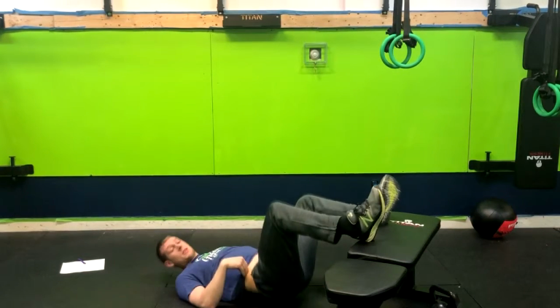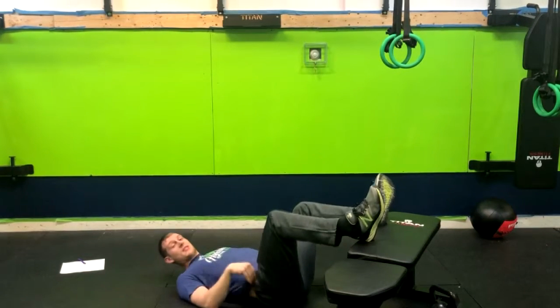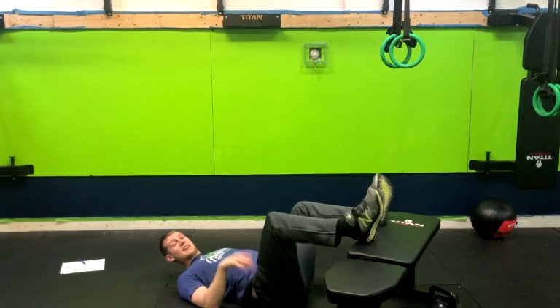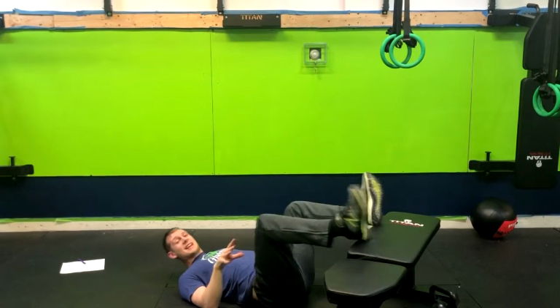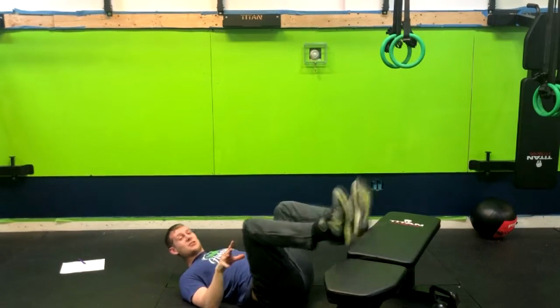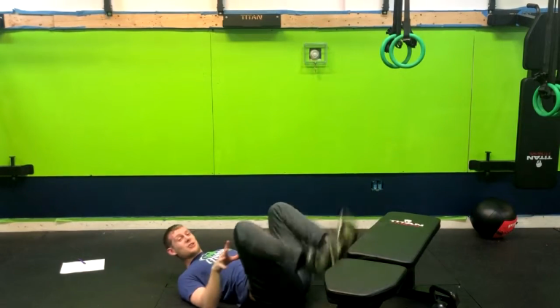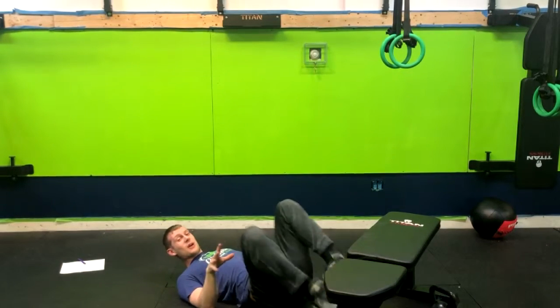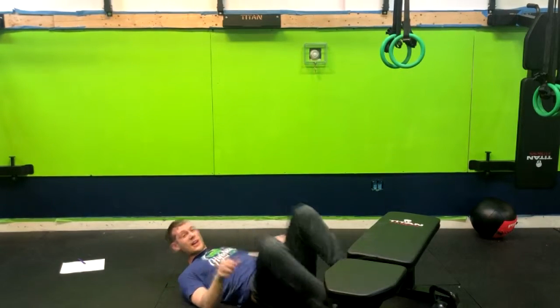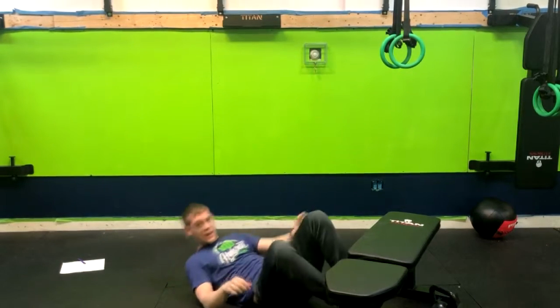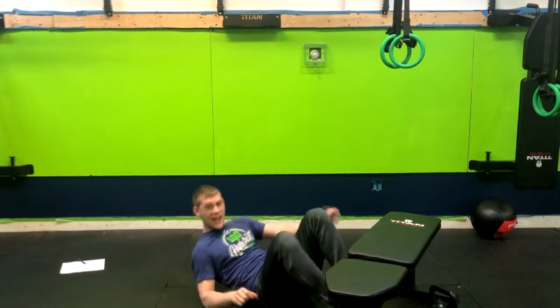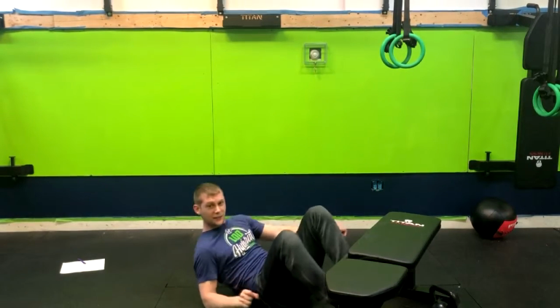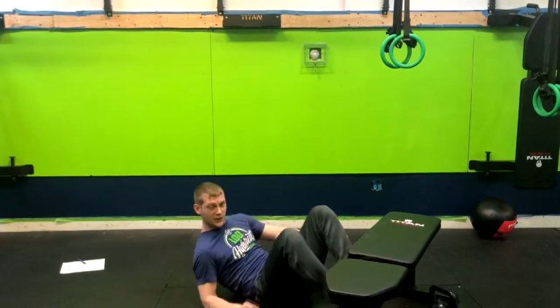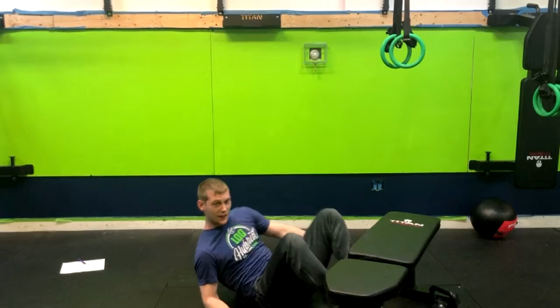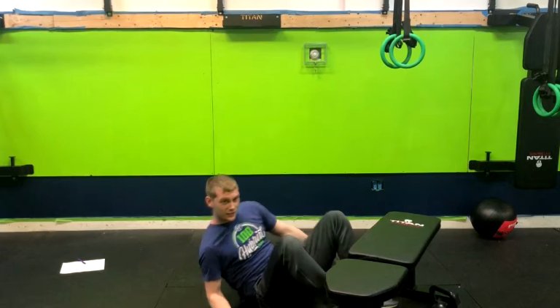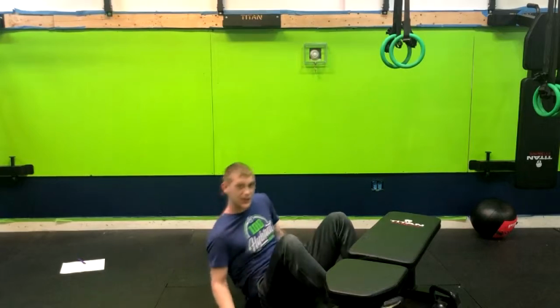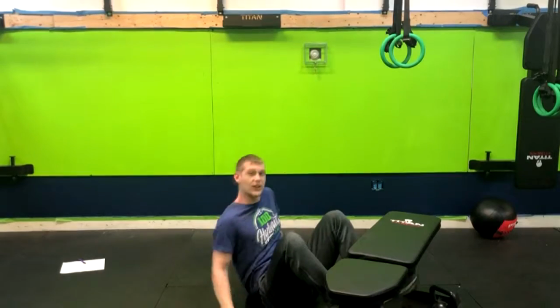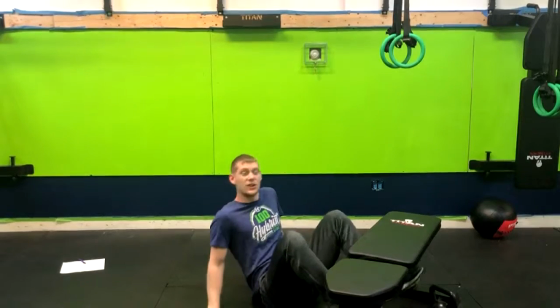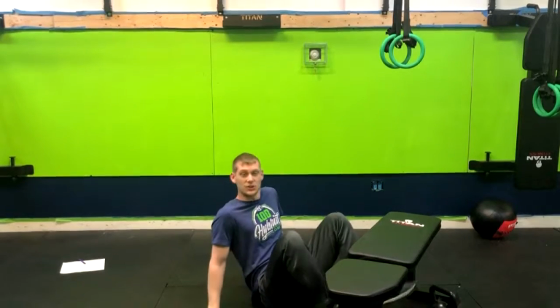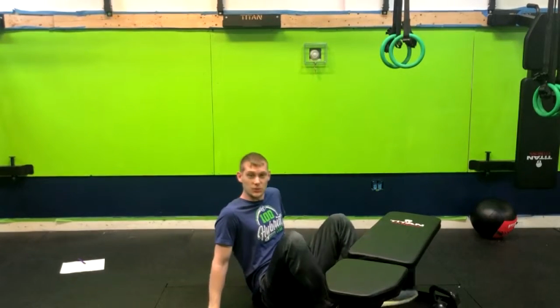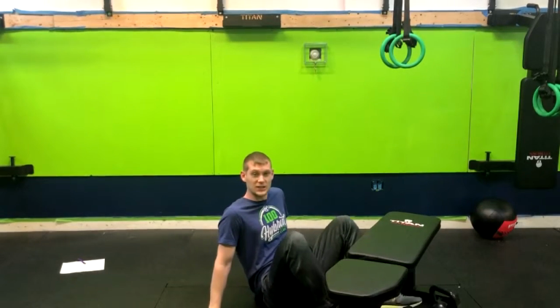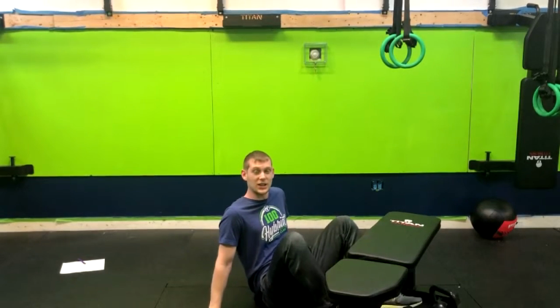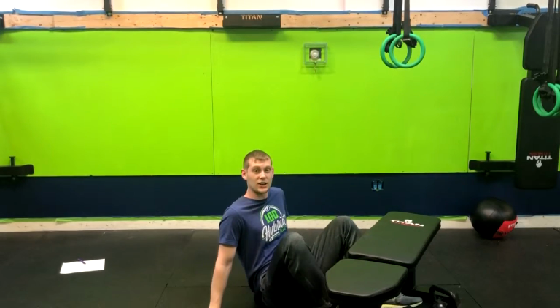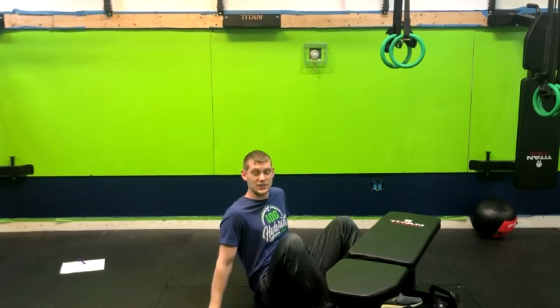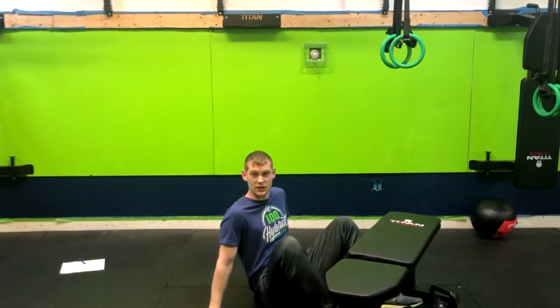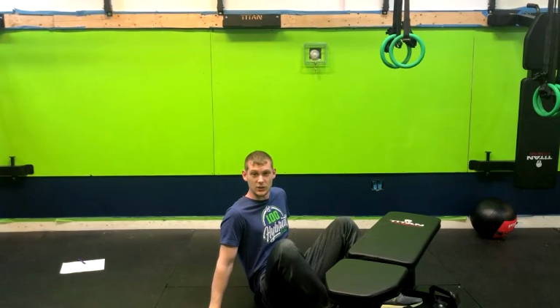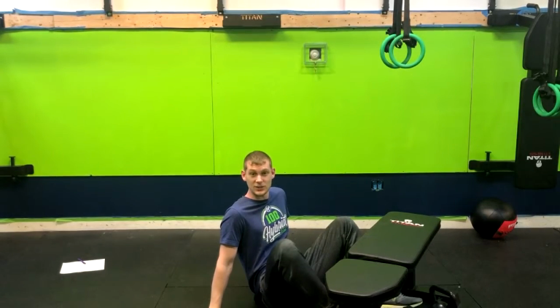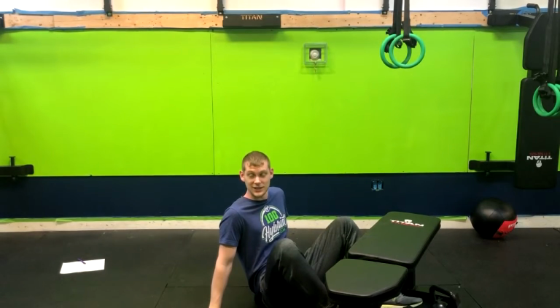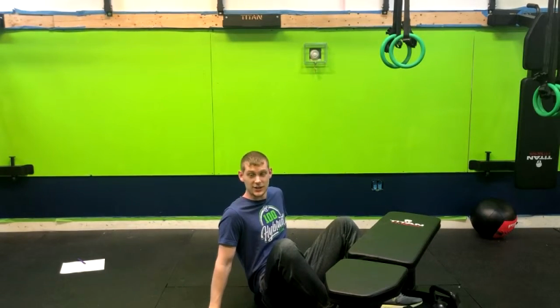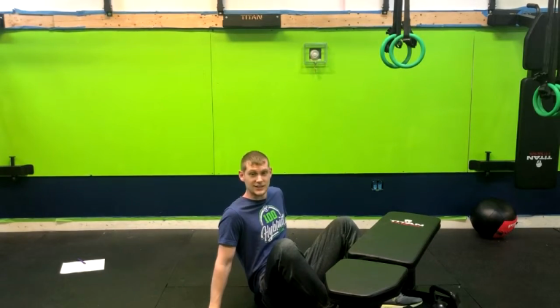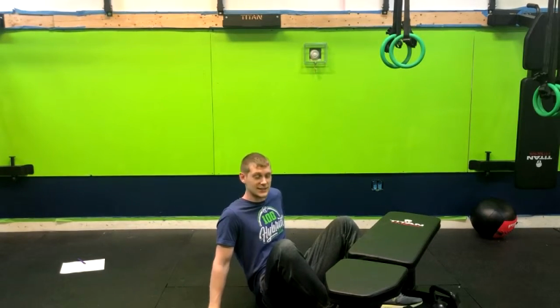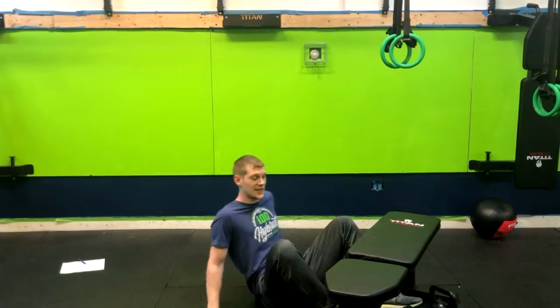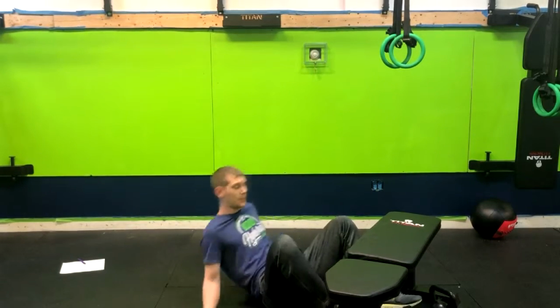That is how you do a foot elevated glute bridge. A single leg glute bridge is shown here as an example.